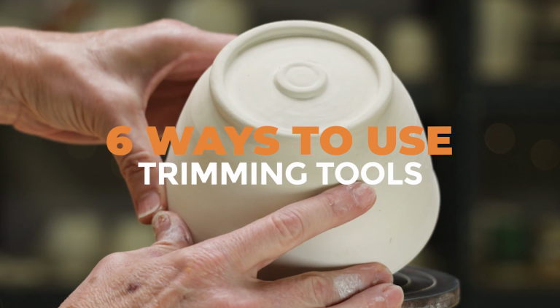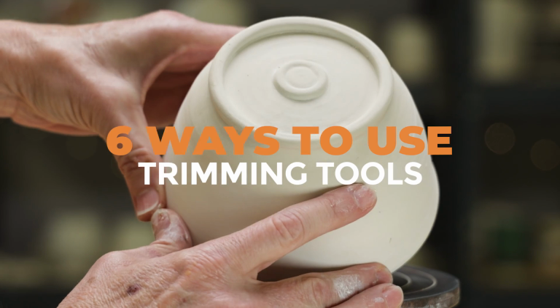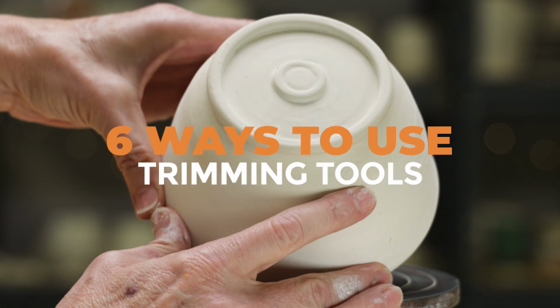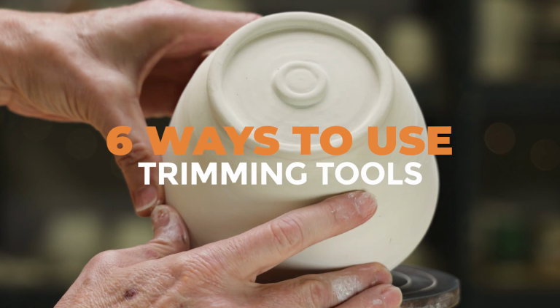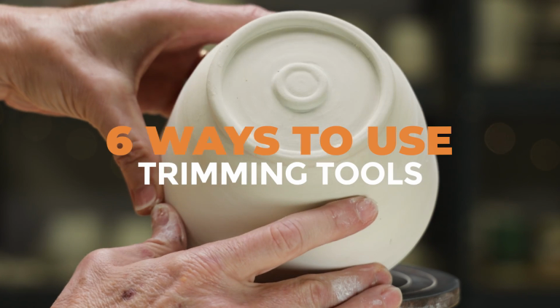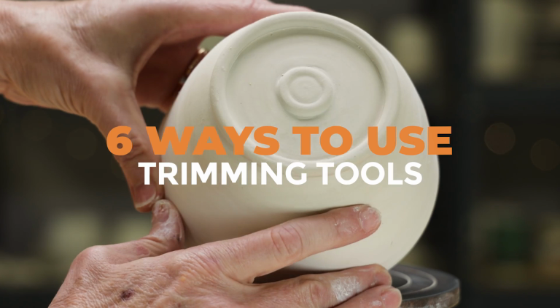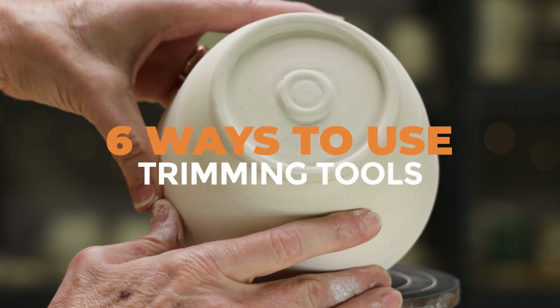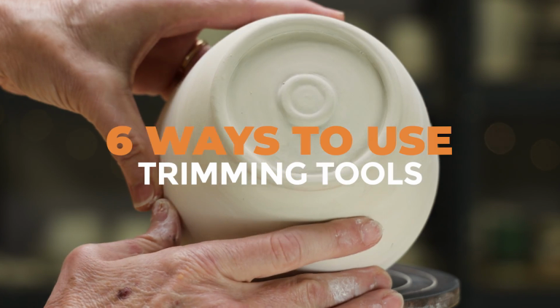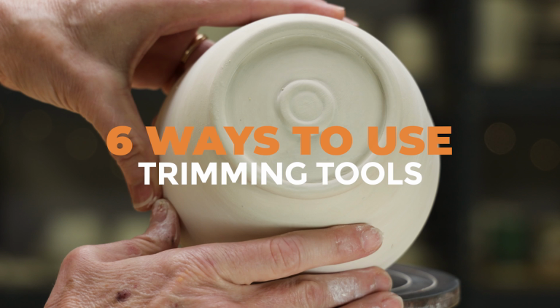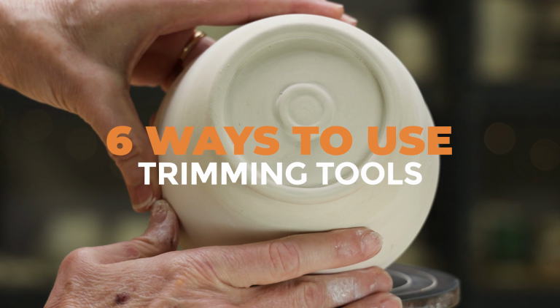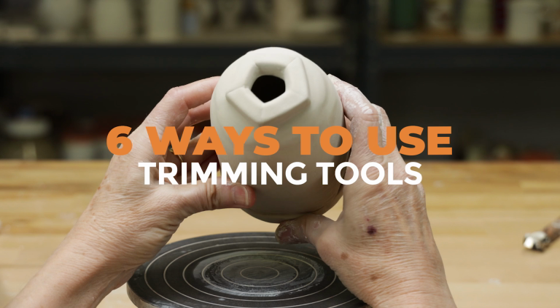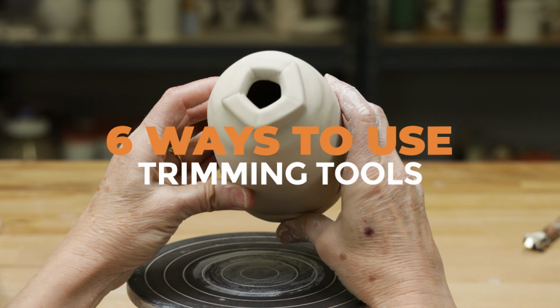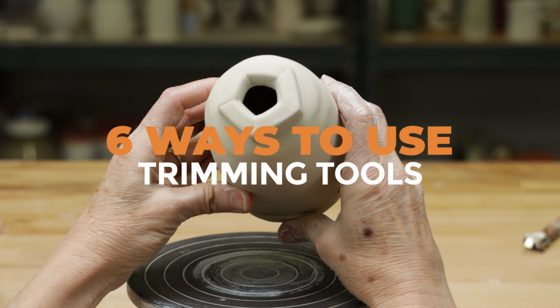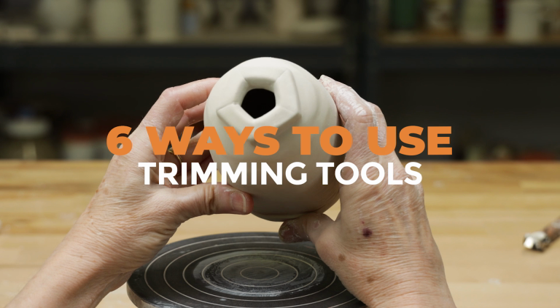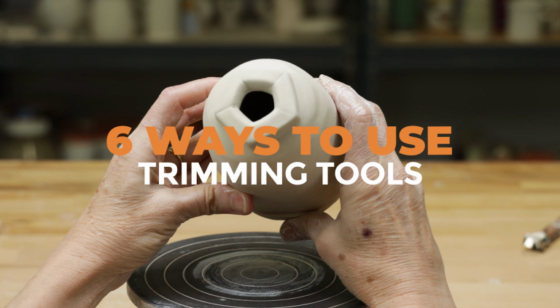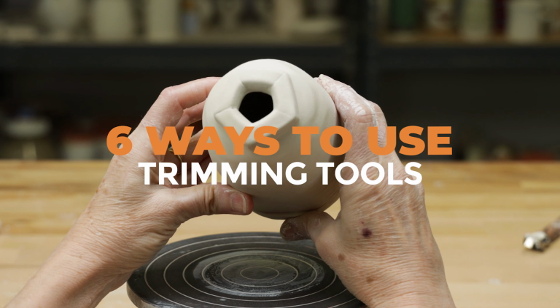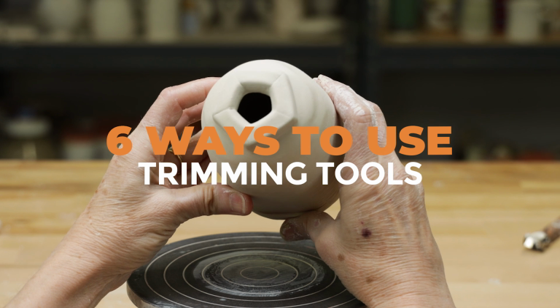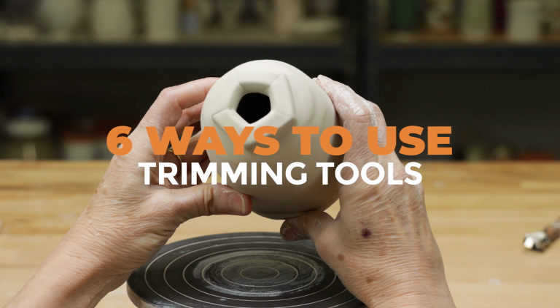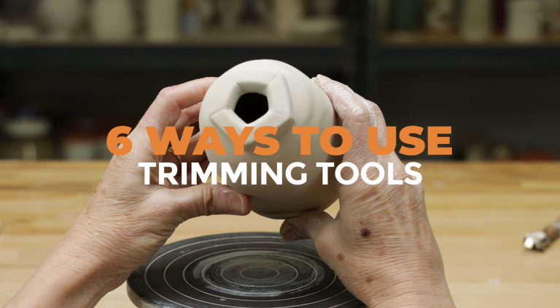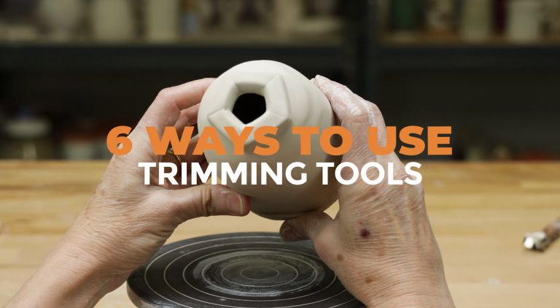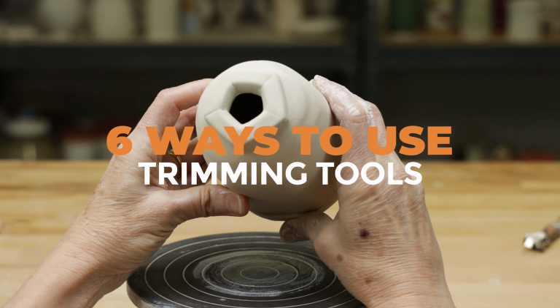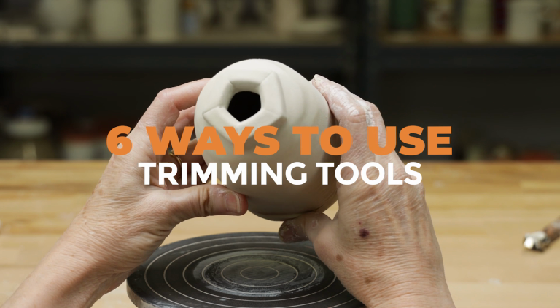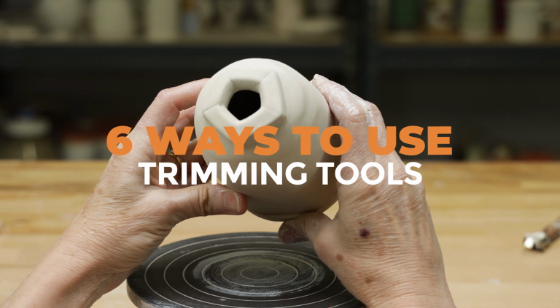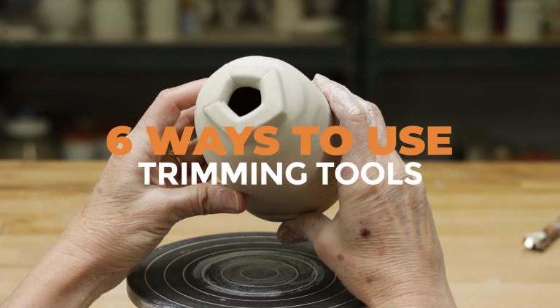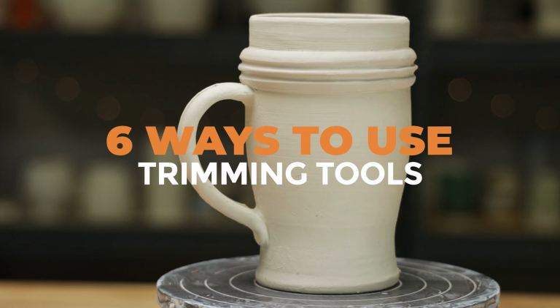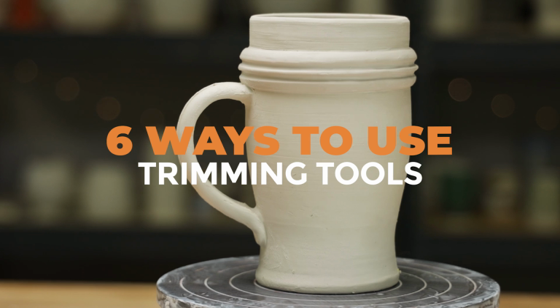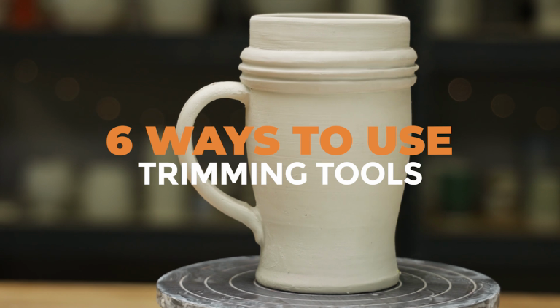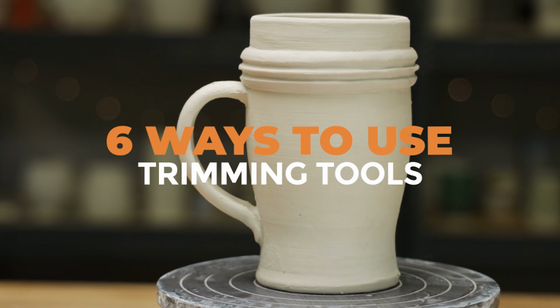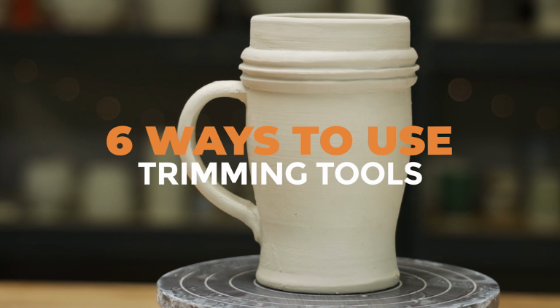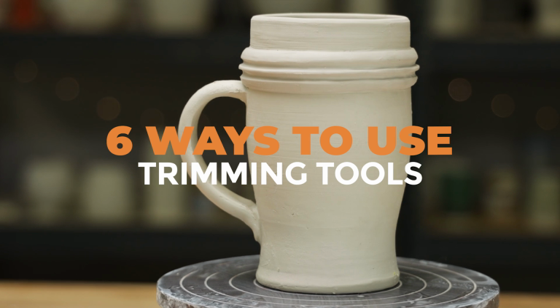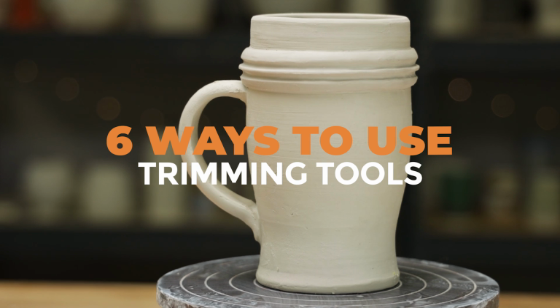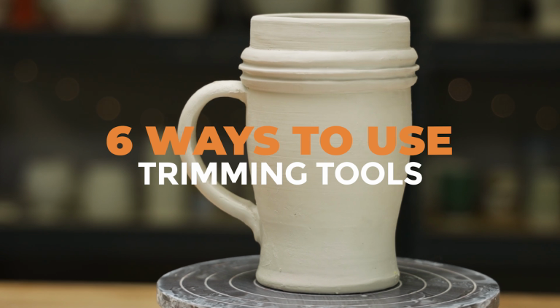Hi everybody, this is Anne. Today I'm going to show you six ways to use your trimming tools.